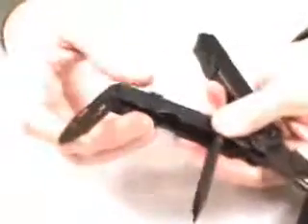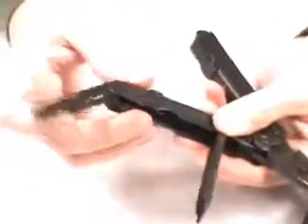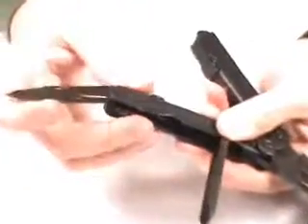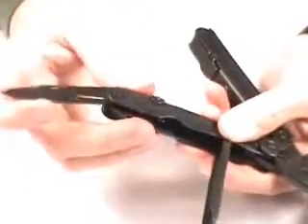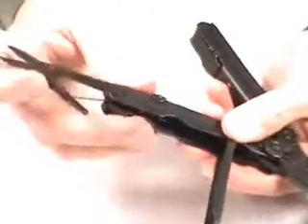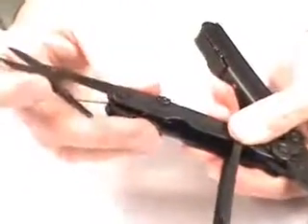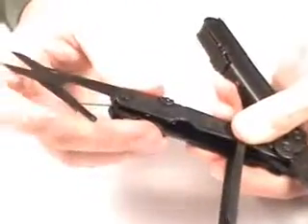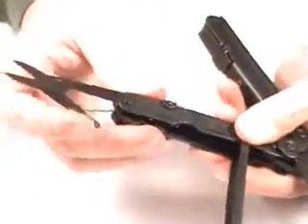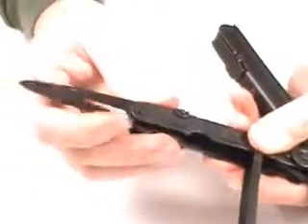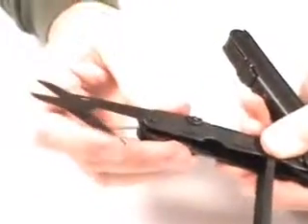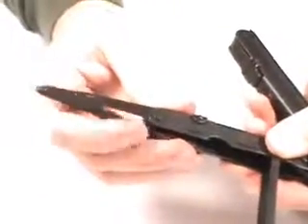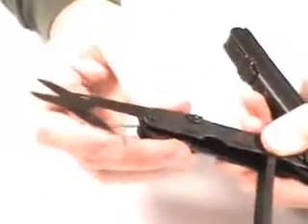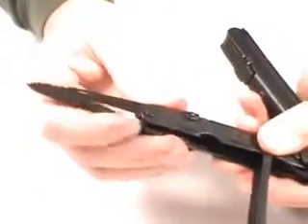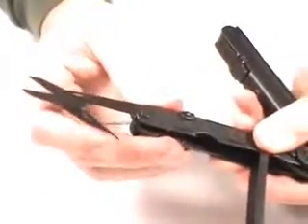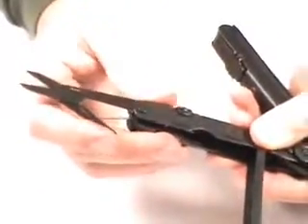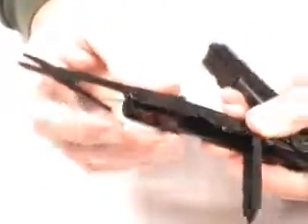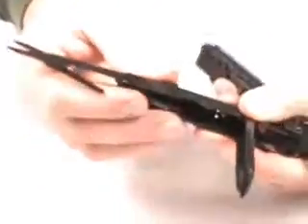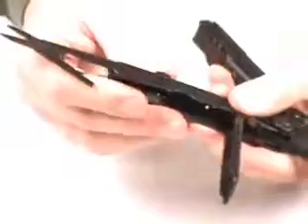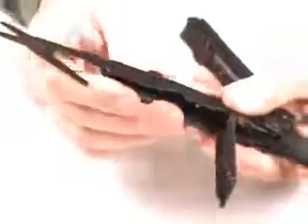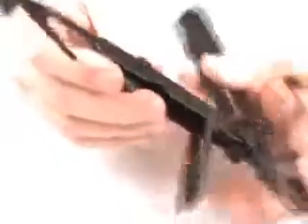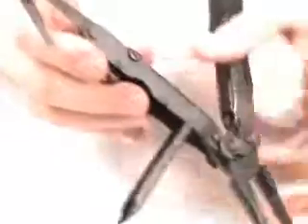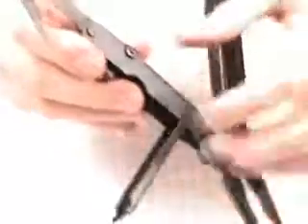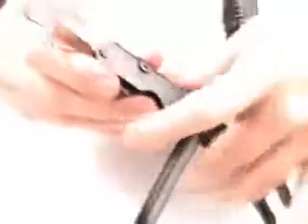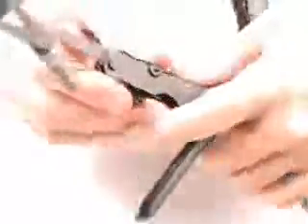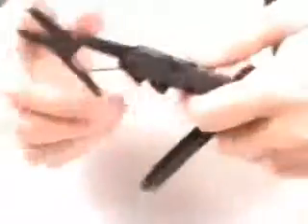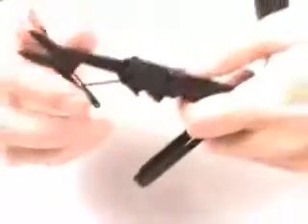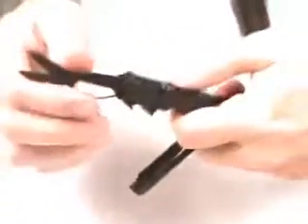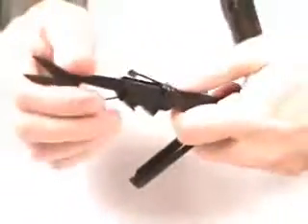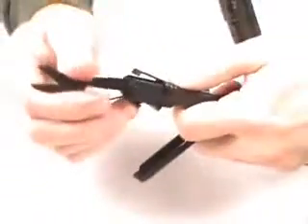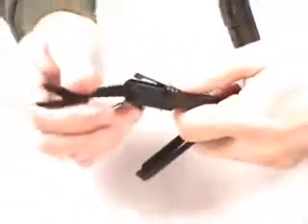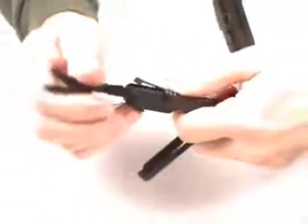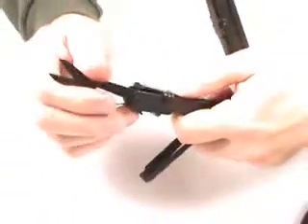Once you uncover one of the handles, you'll see scissors inside, and a number of other tools as well in each of the handles.